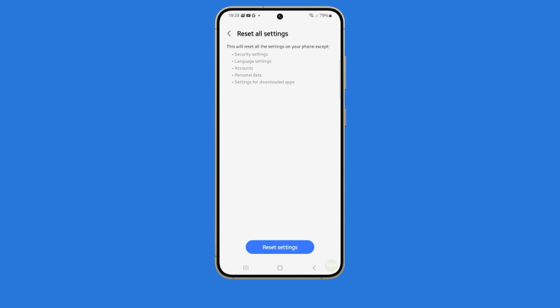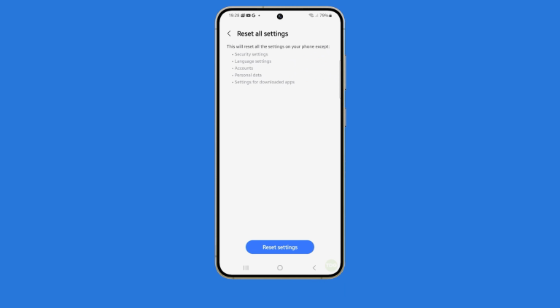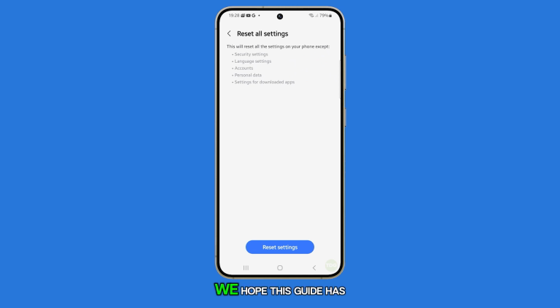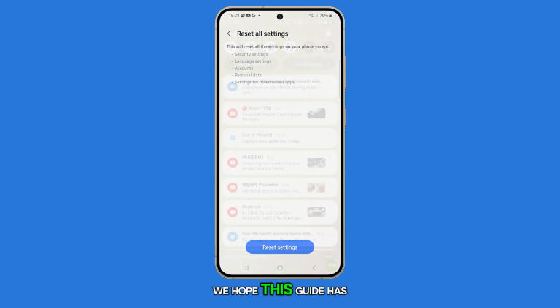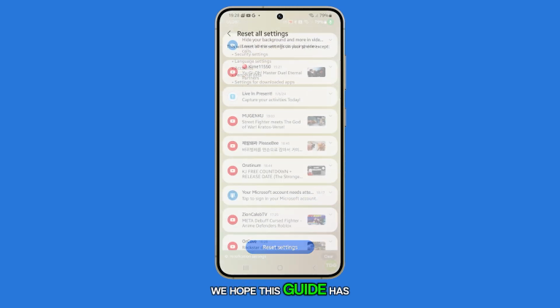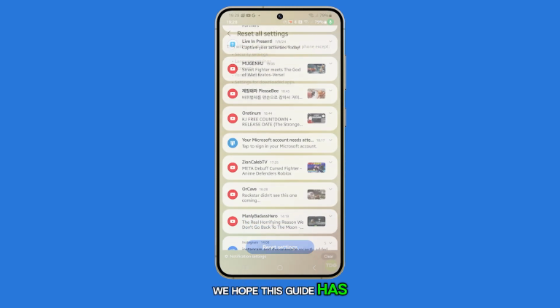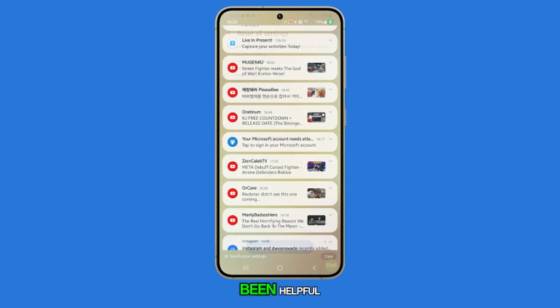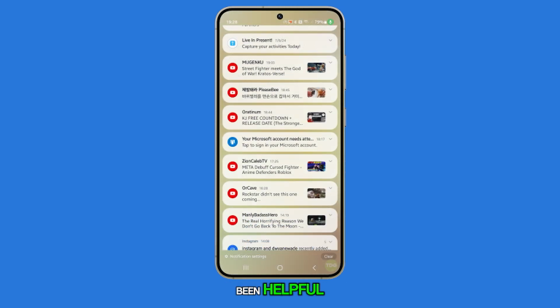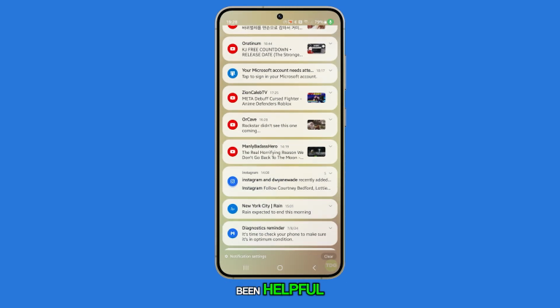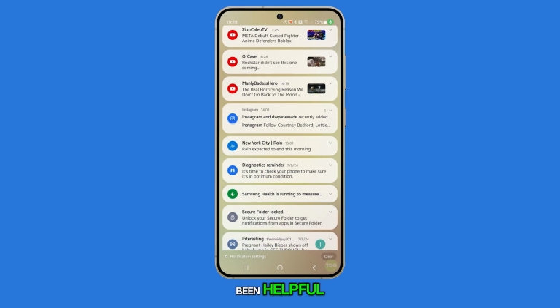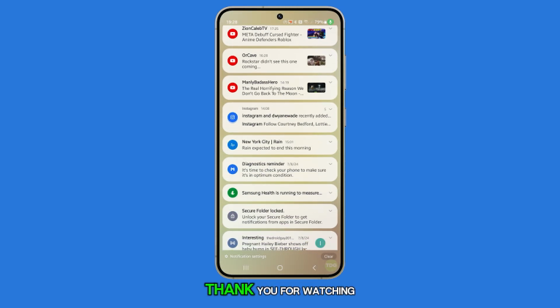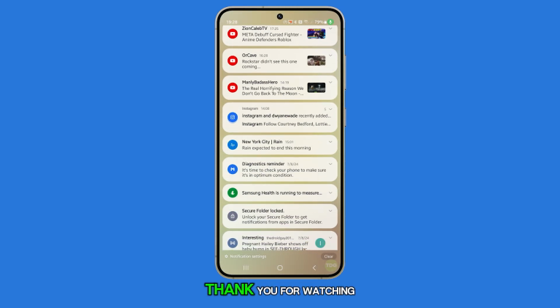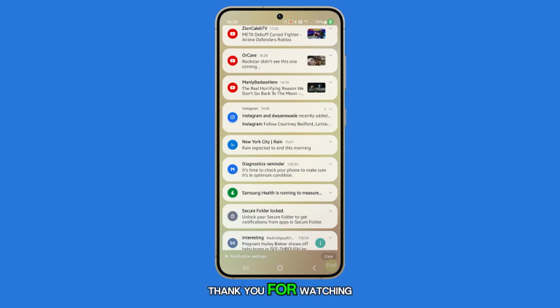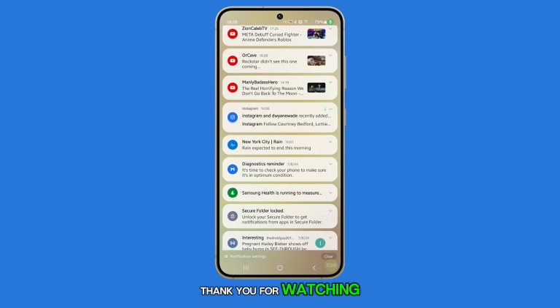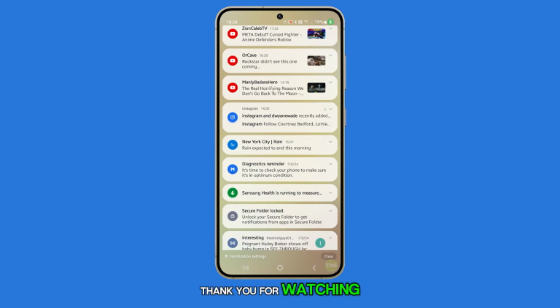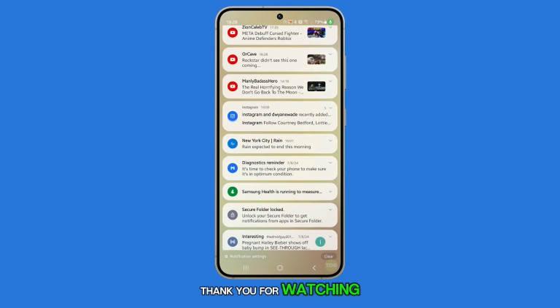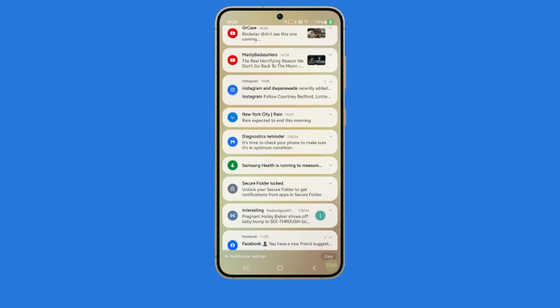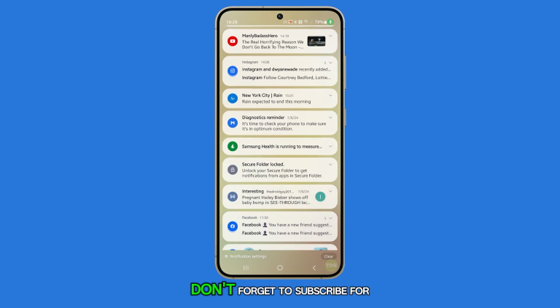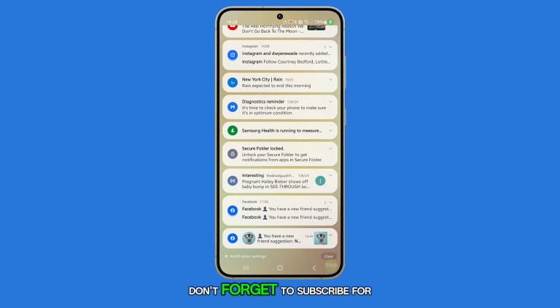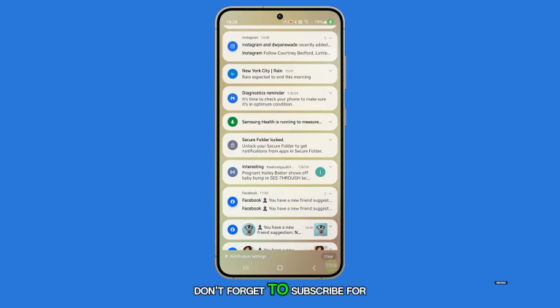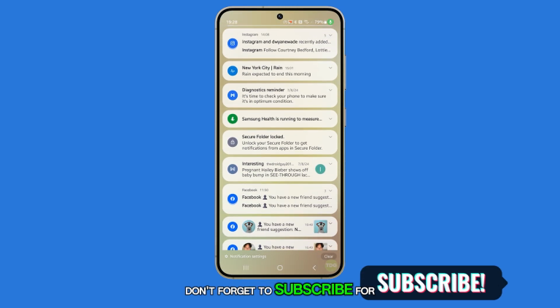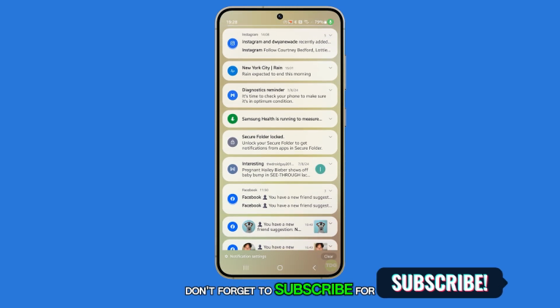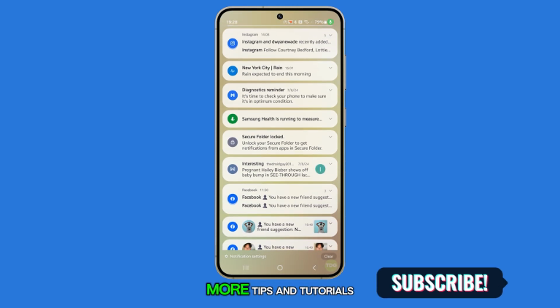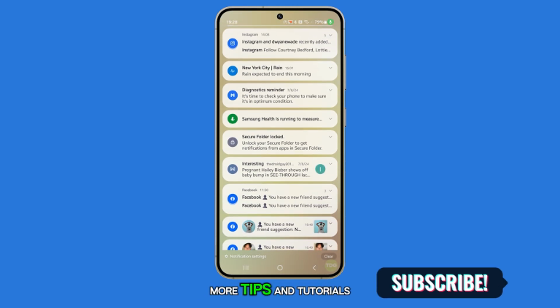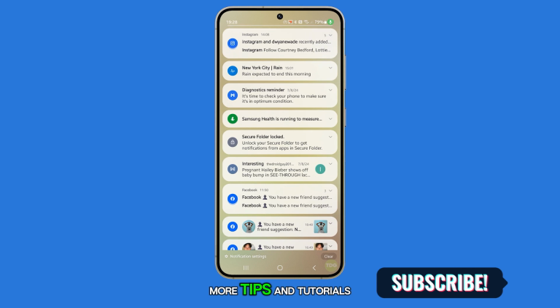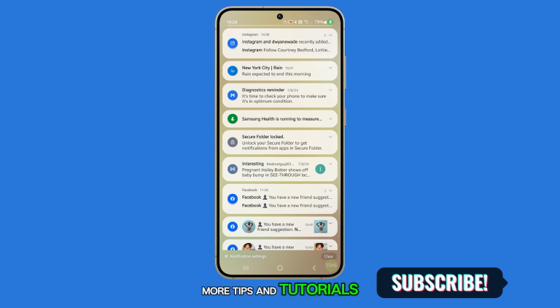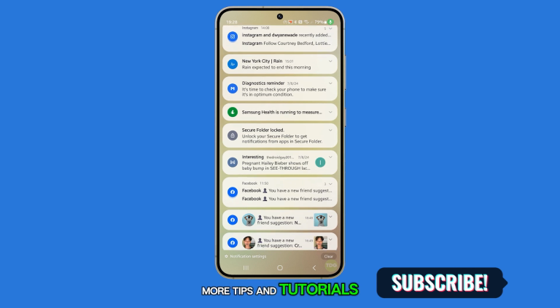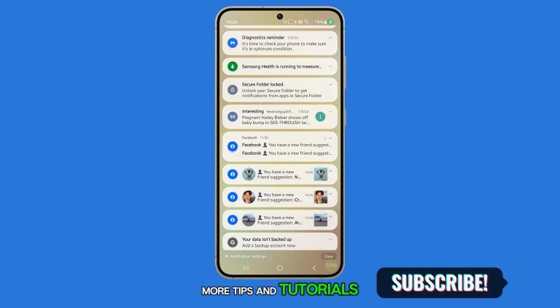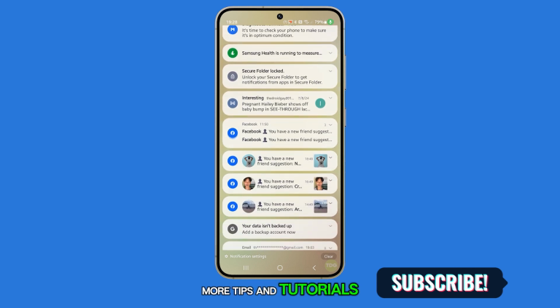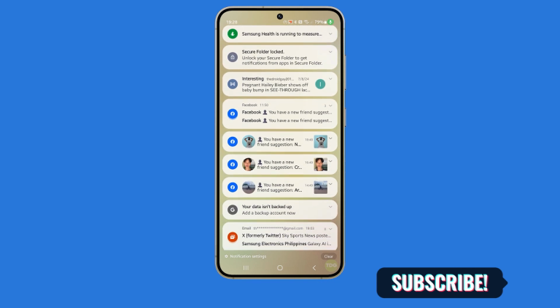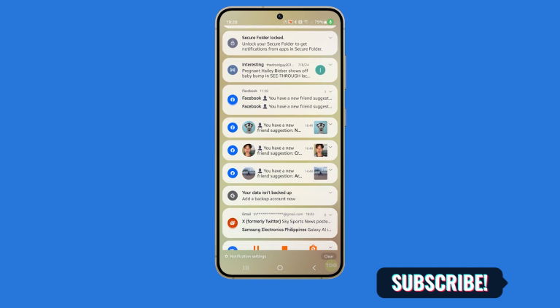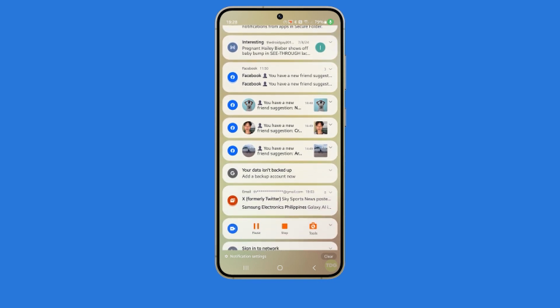We hope this guide has been helpful. Thank you for watching. Don't forget to subscribe for more tips and tutorials. Take care. Bye.